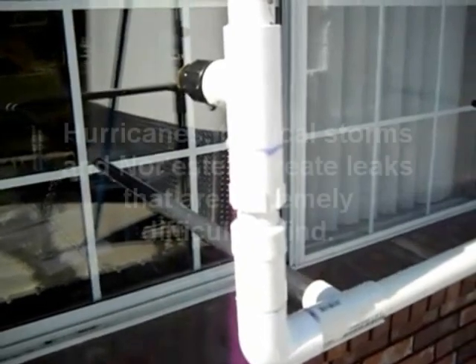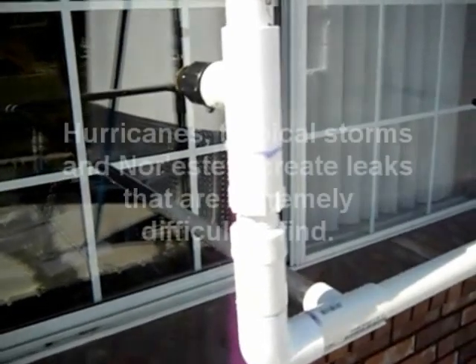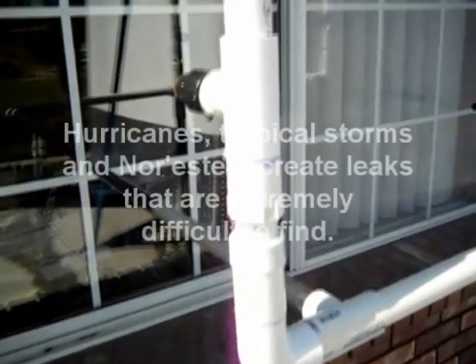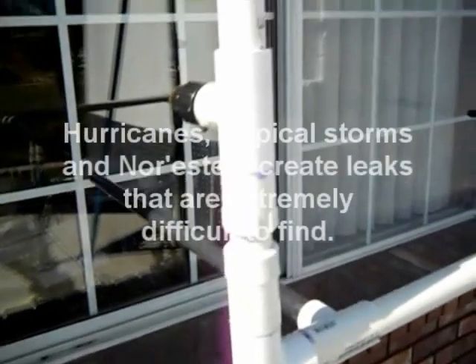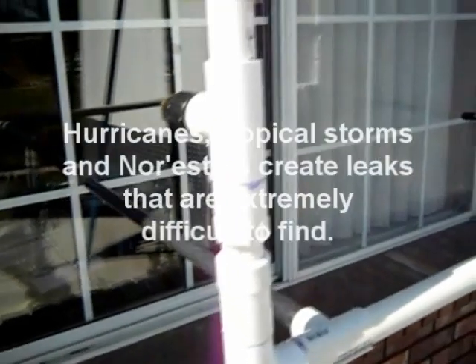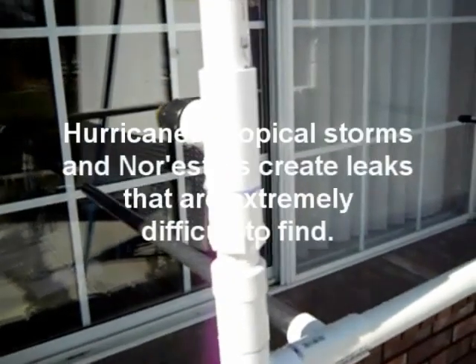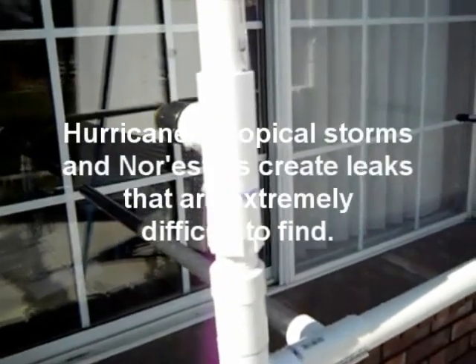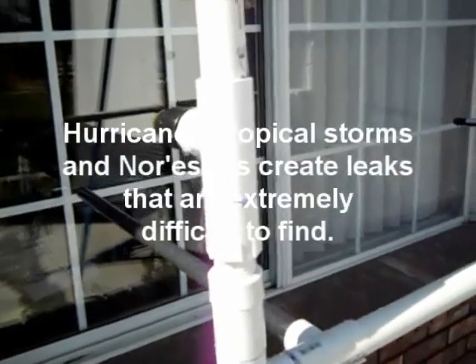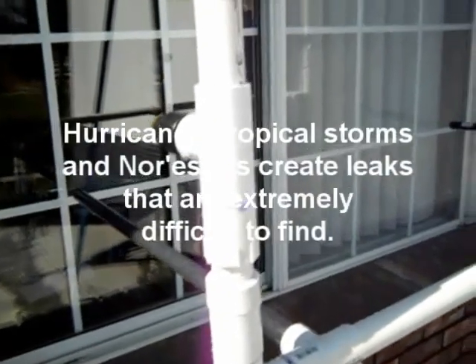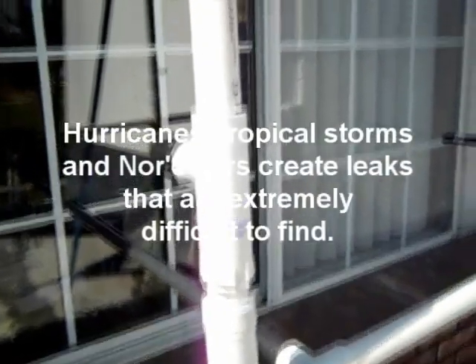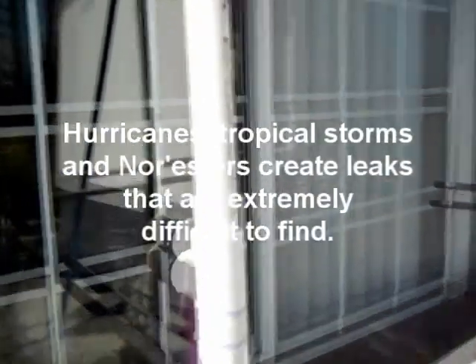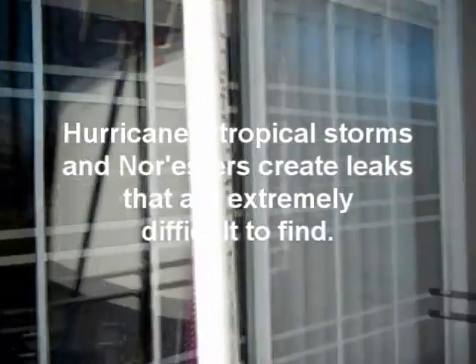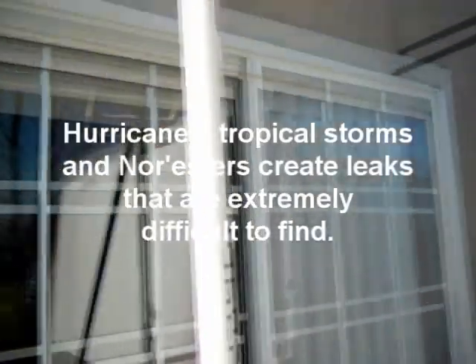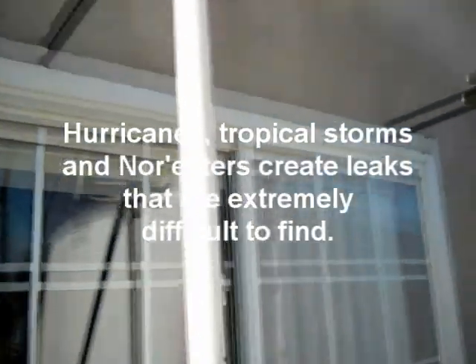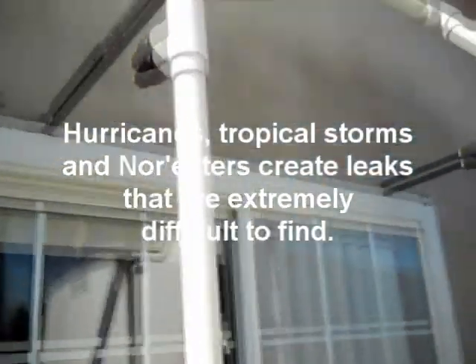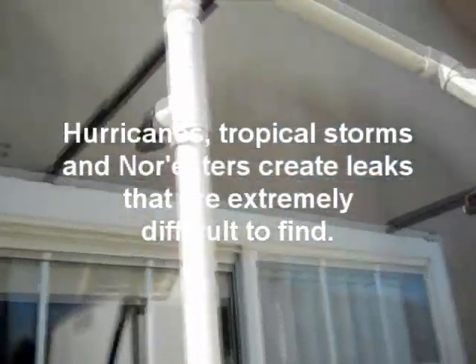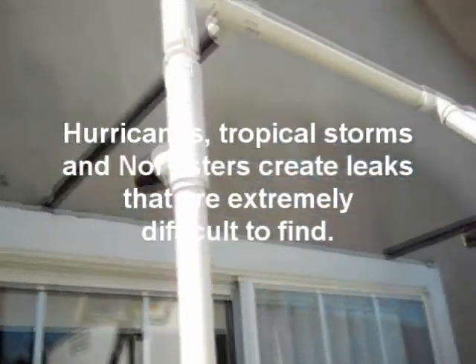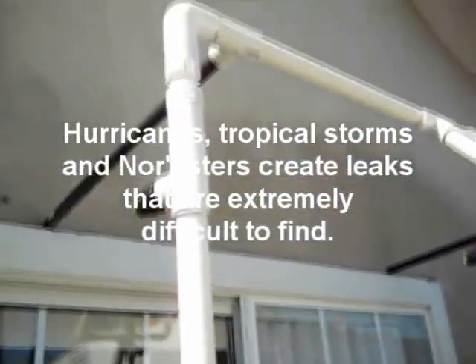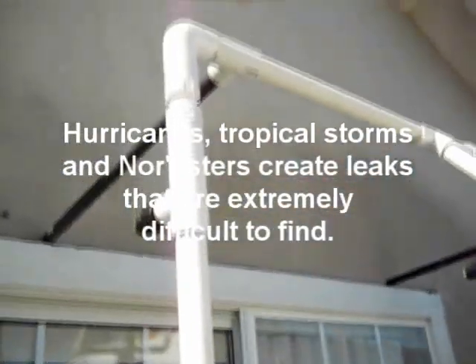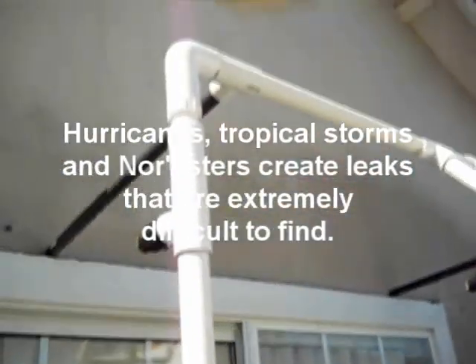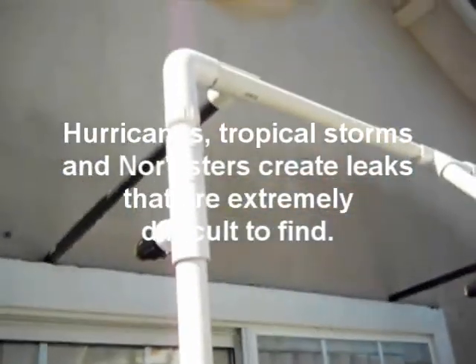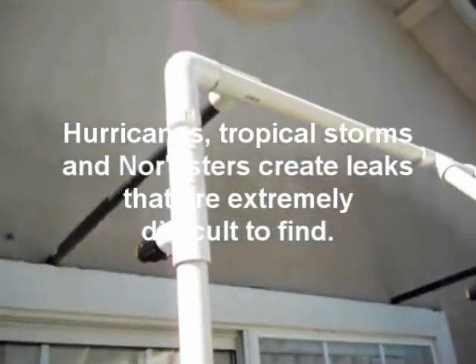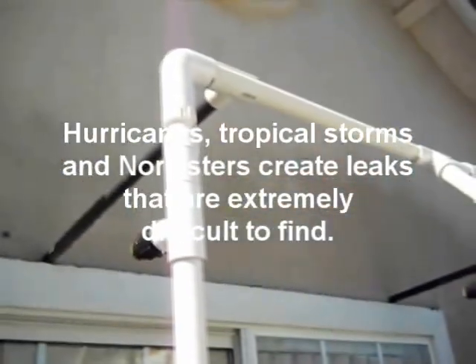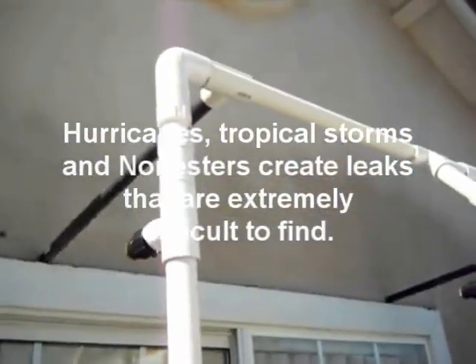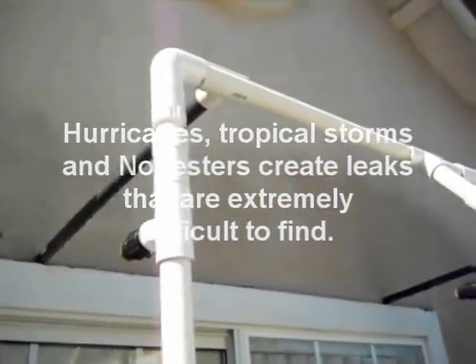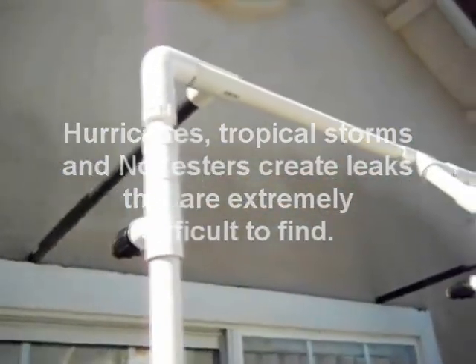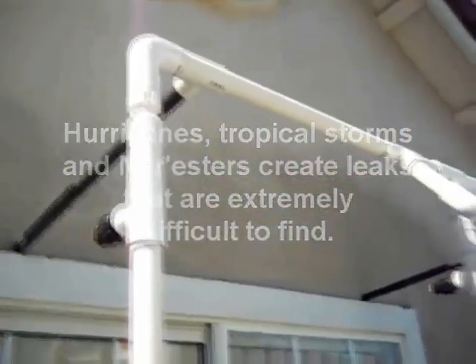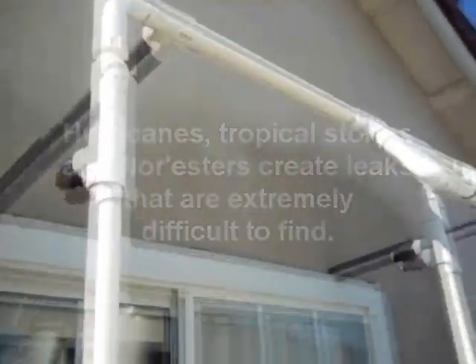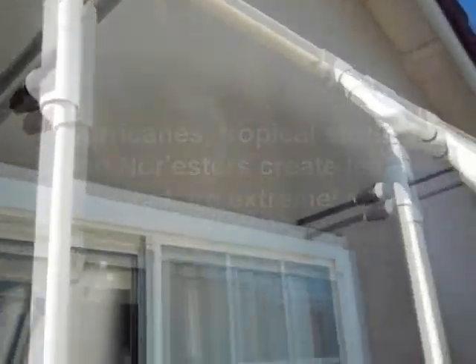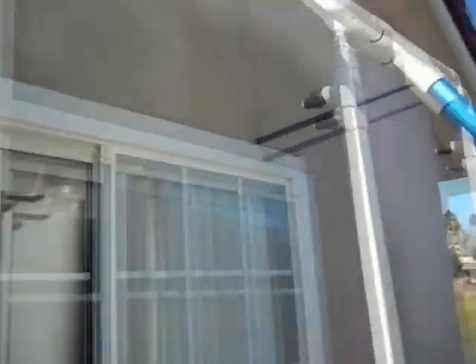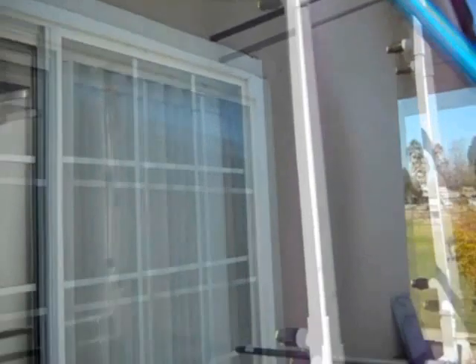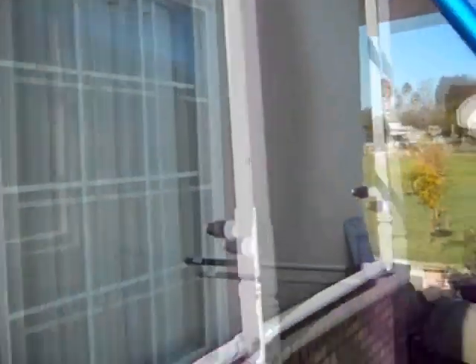Hurricanes, tropical storms, and nor'easters create leaks that are extremely difficult to find.